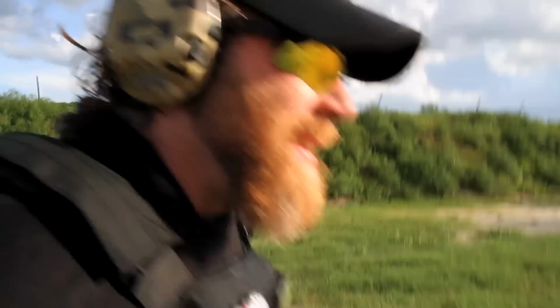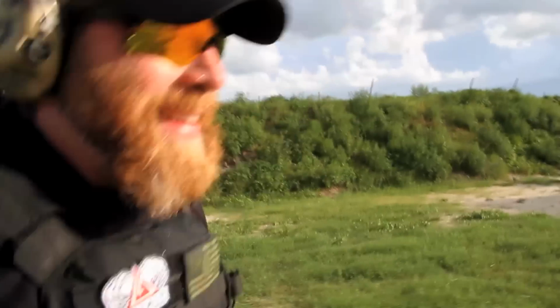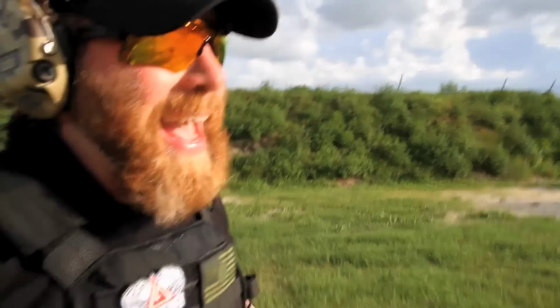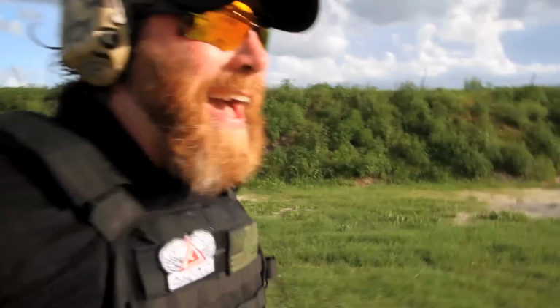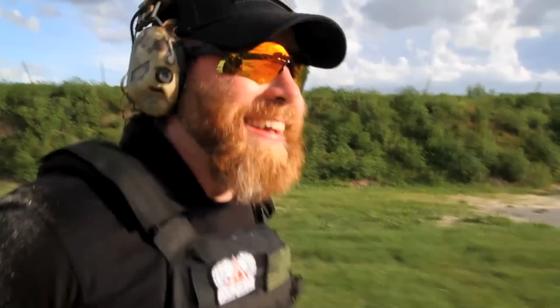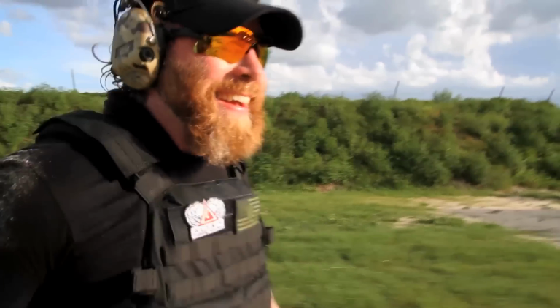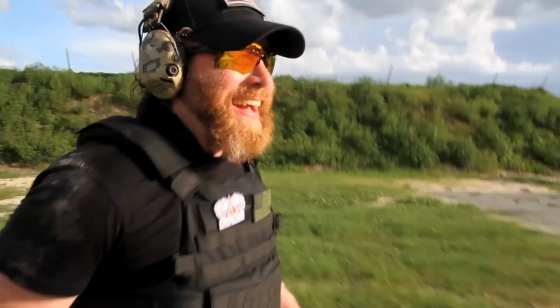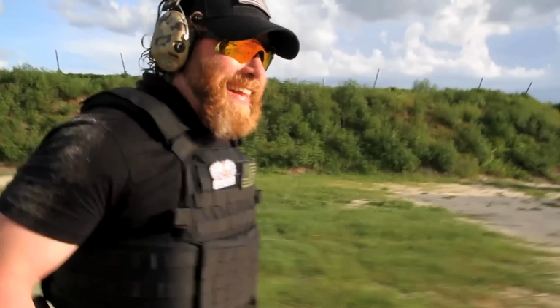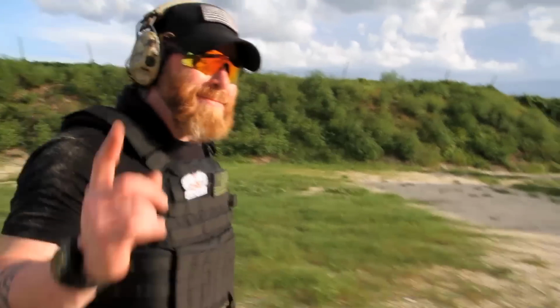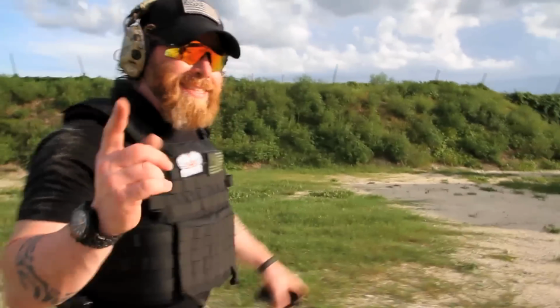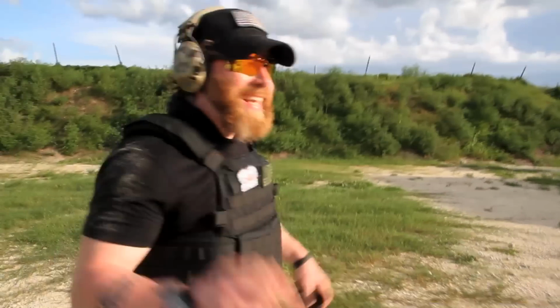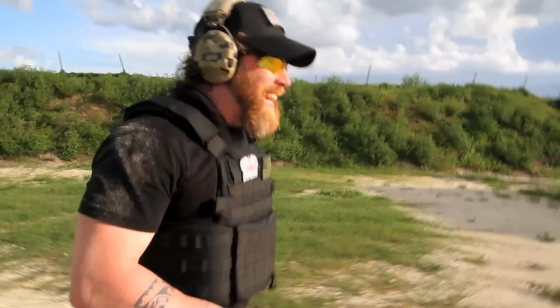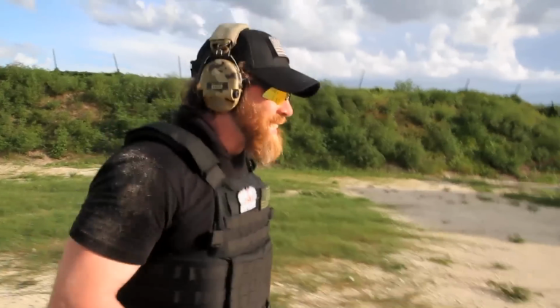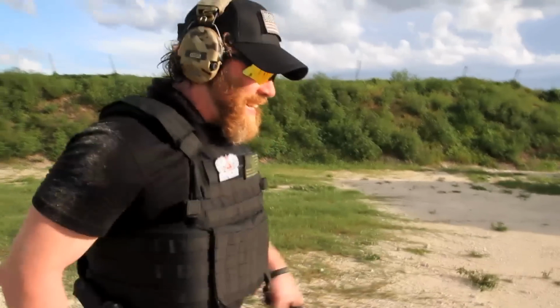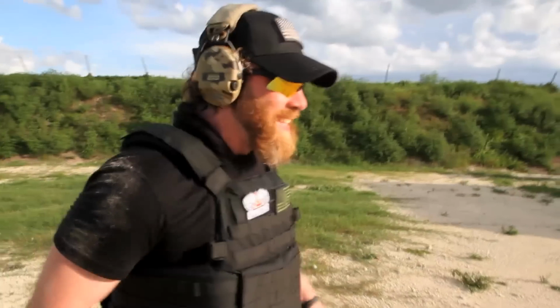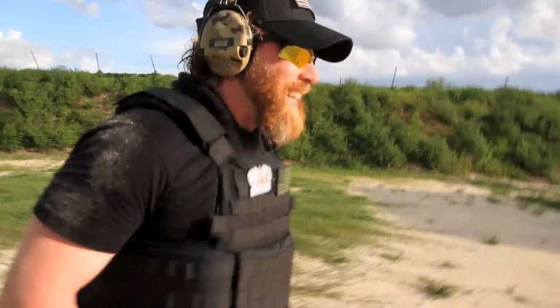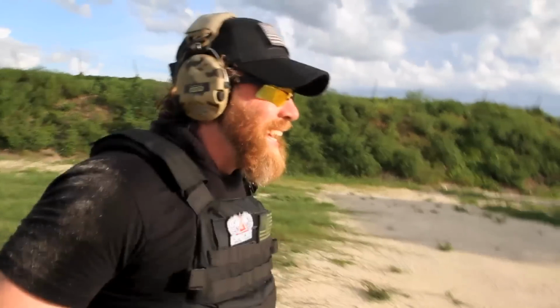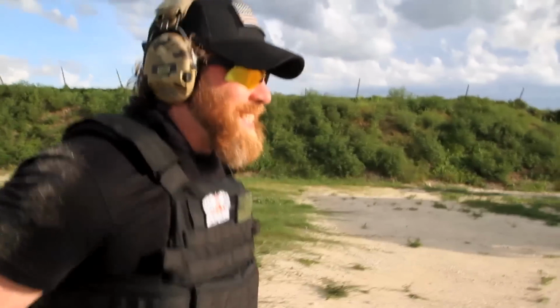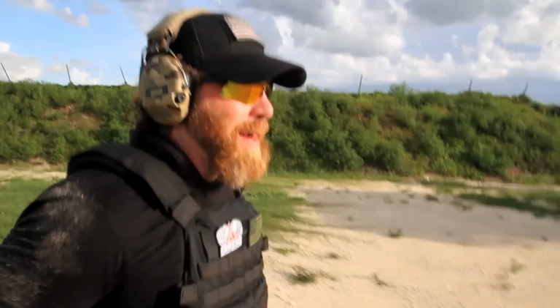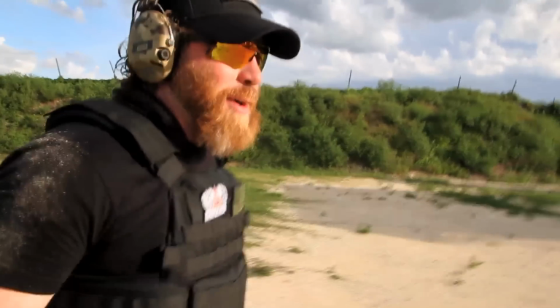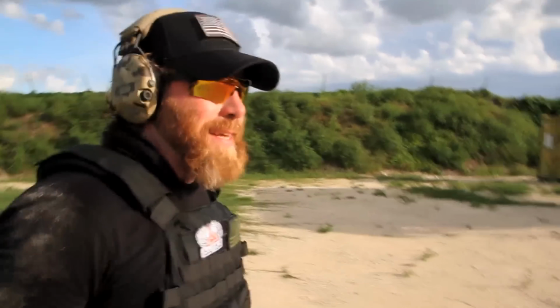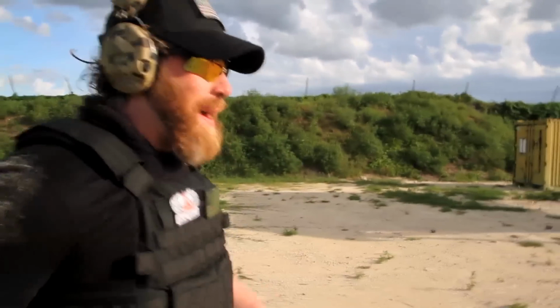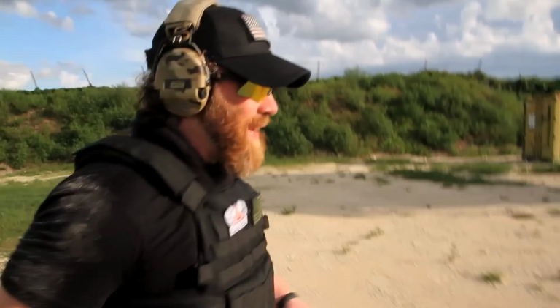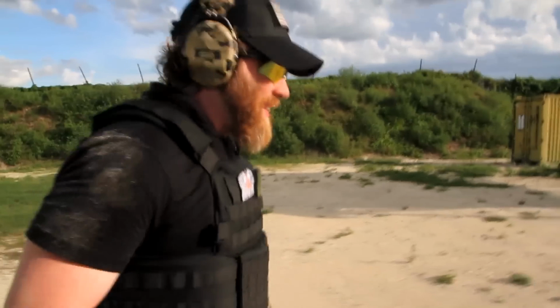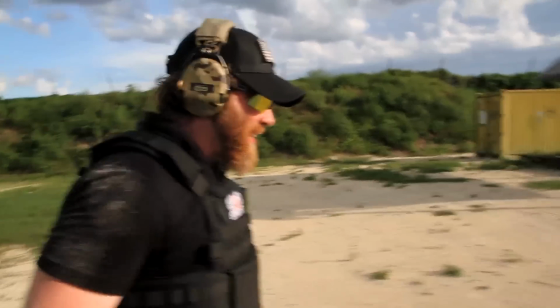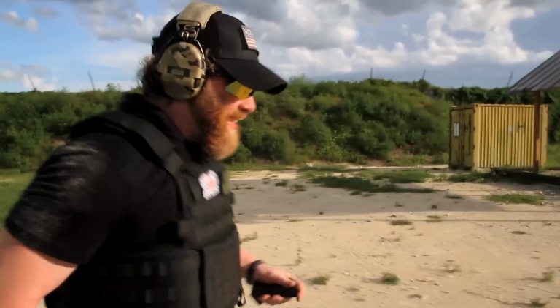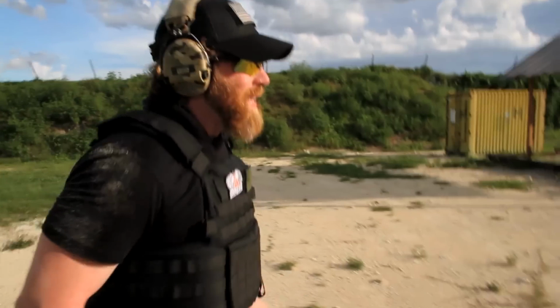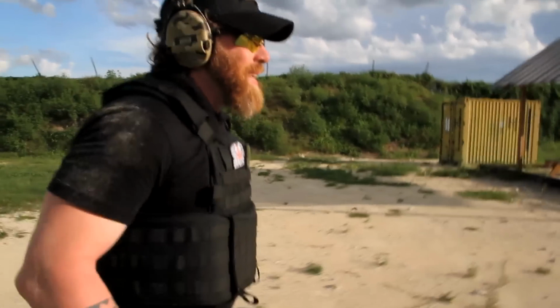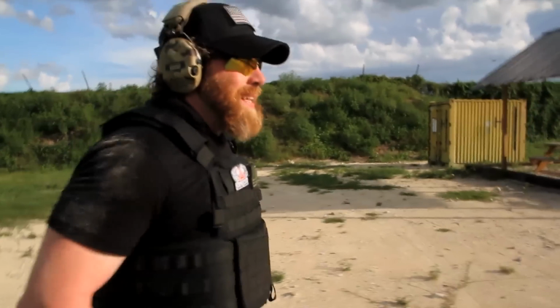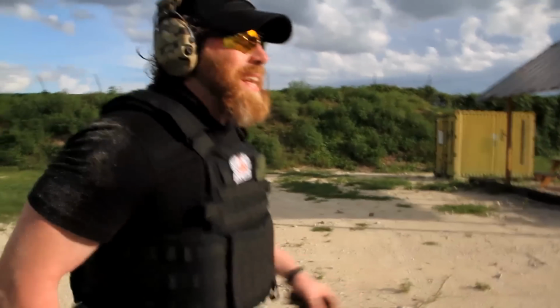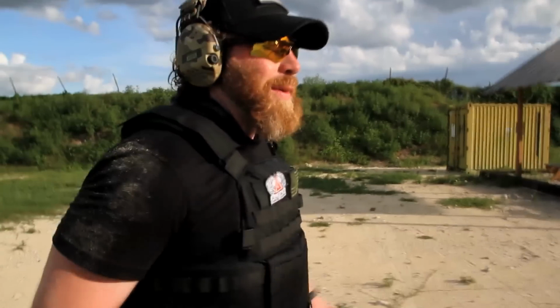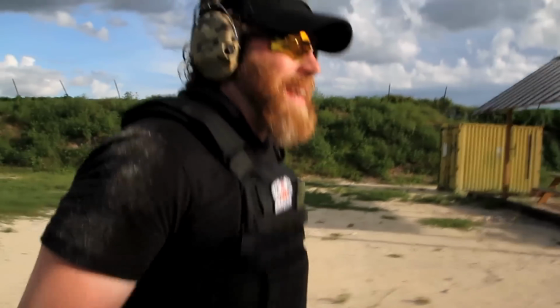Yeah, that's what this gun is — it's quite good, it's not bad. Good evening.